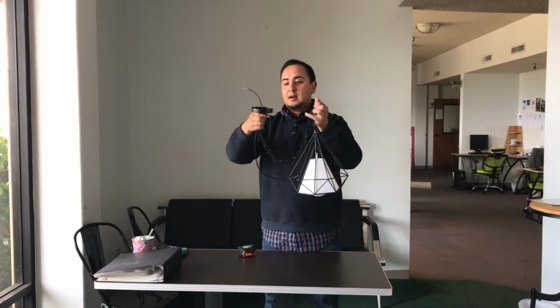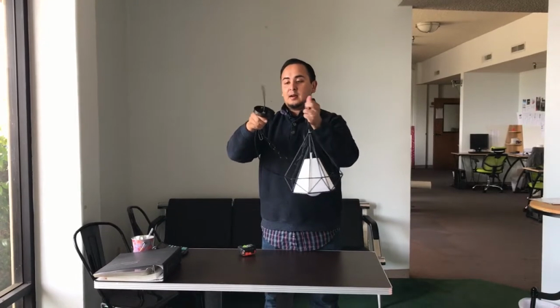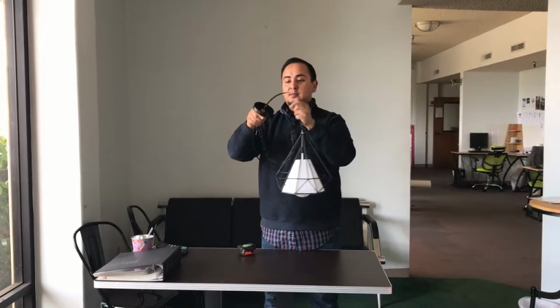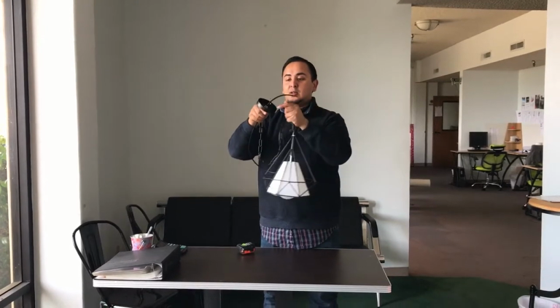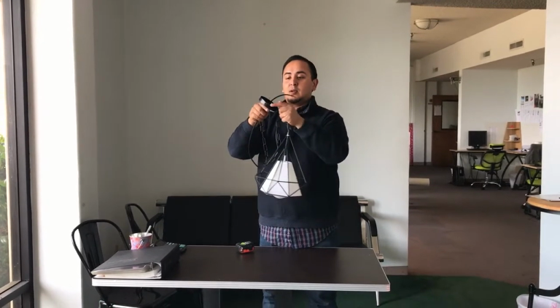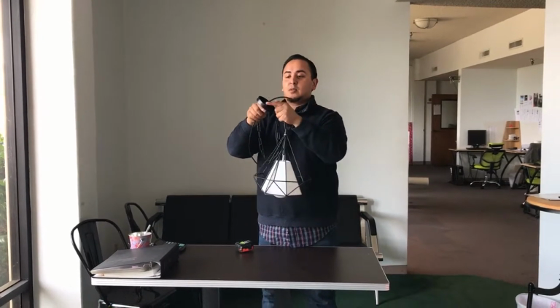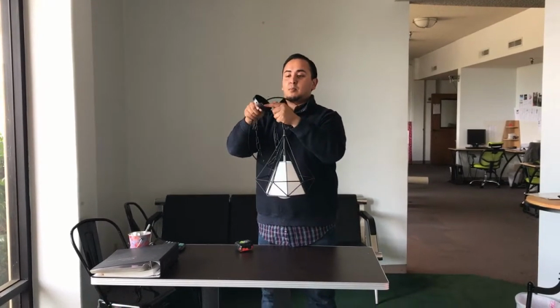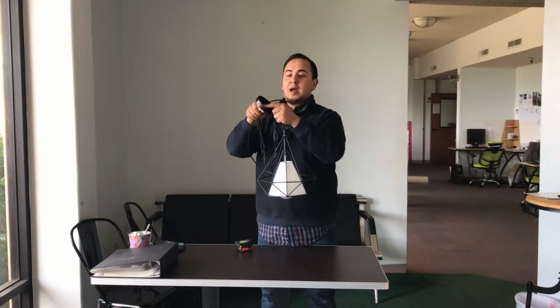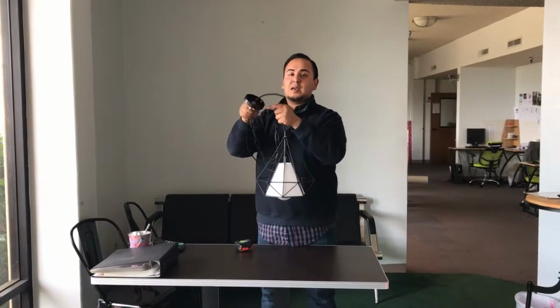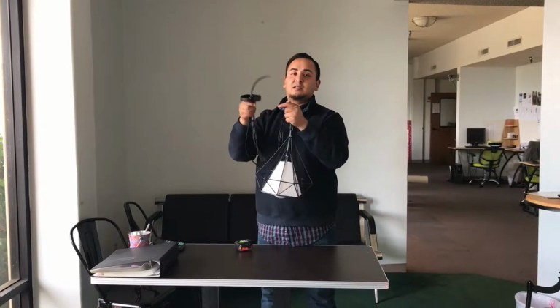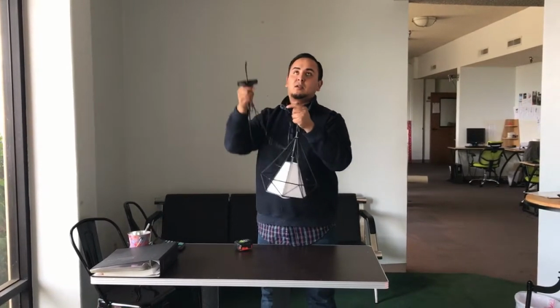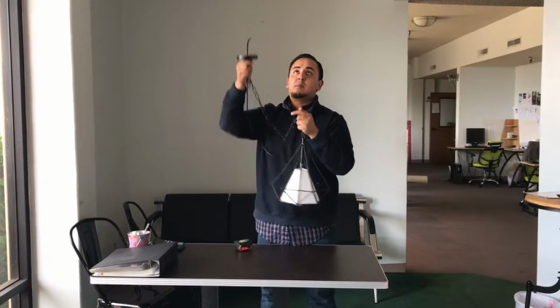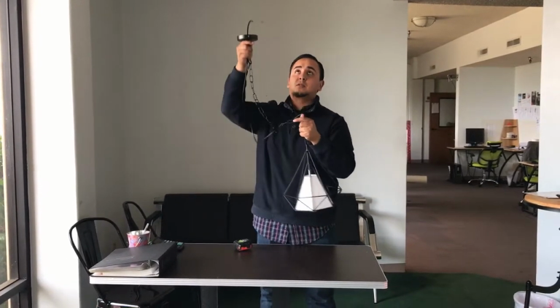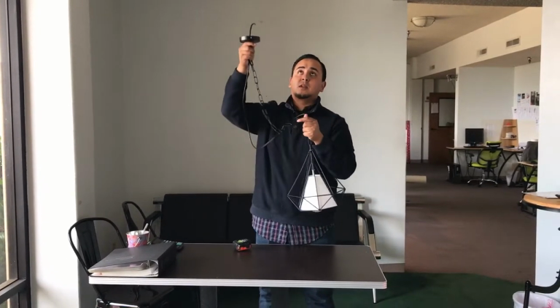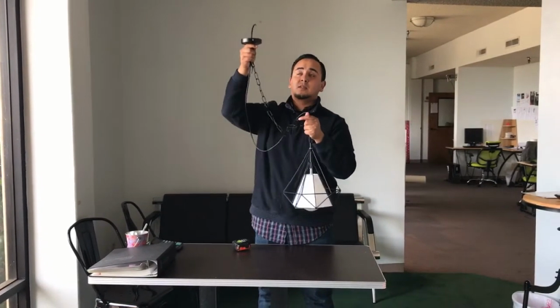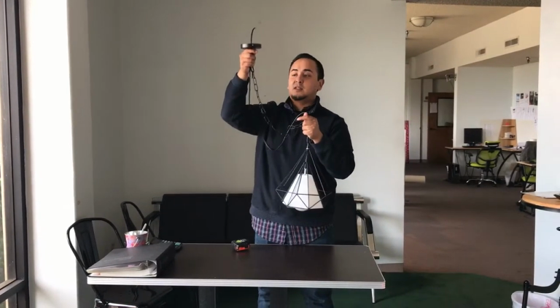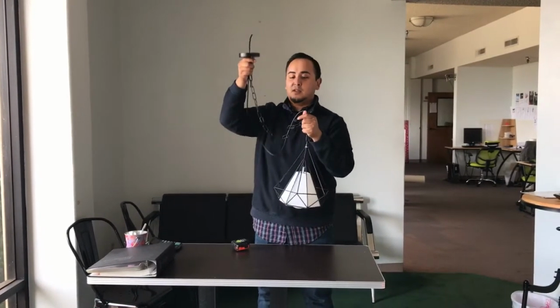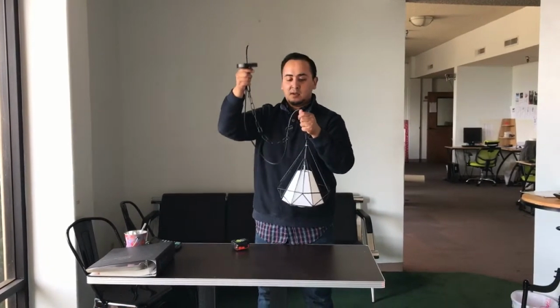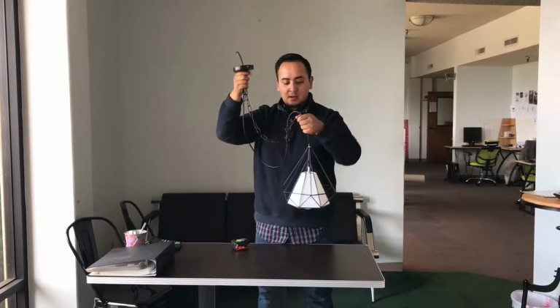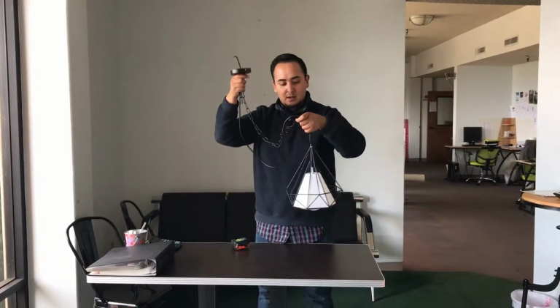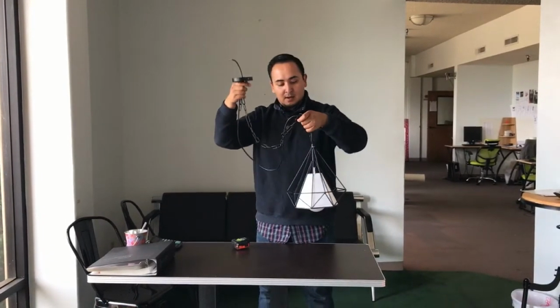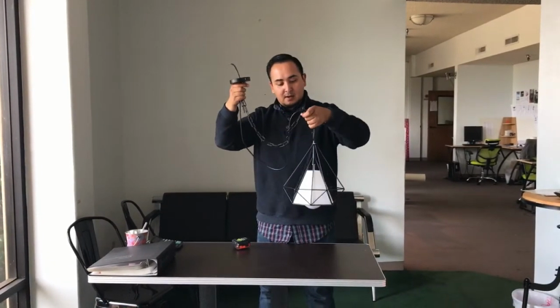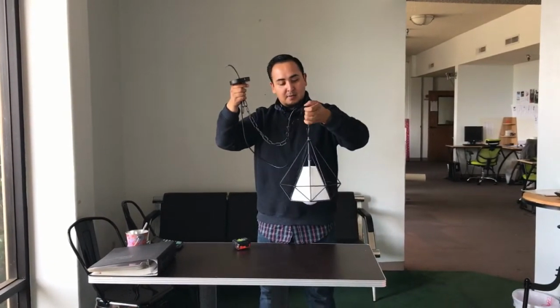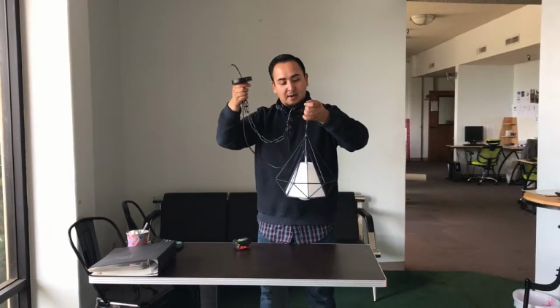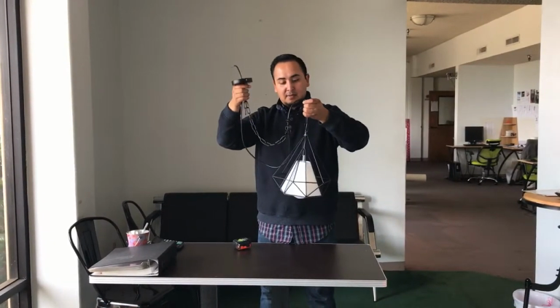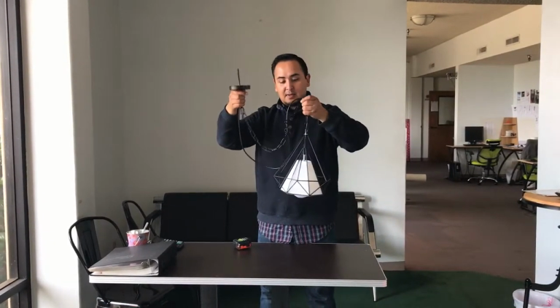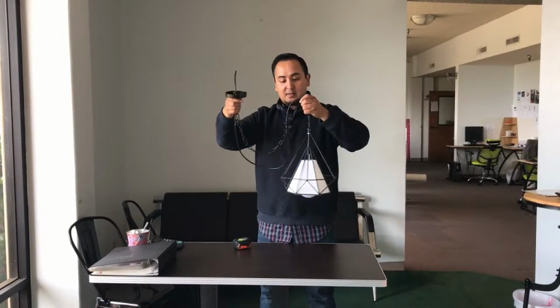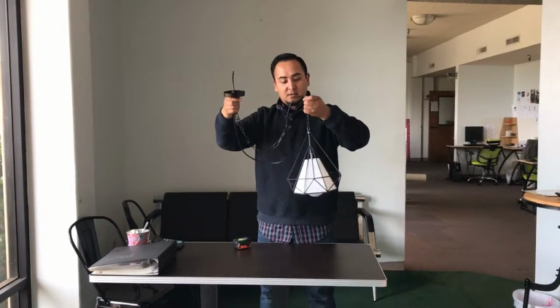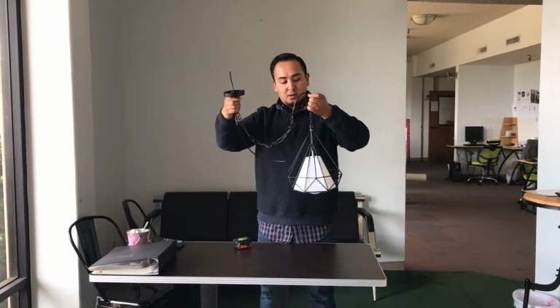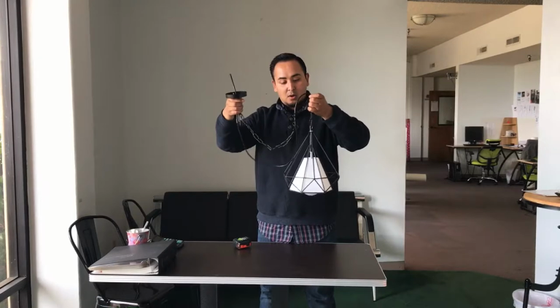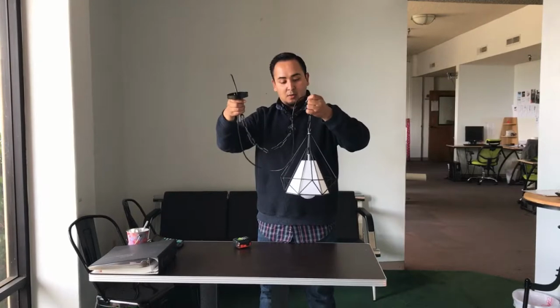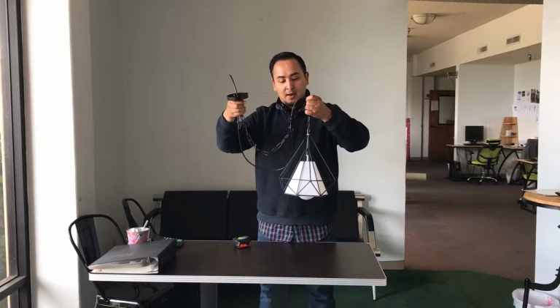It comes included with a bracket so you can mount it on the ceiling, and everything is good to go.